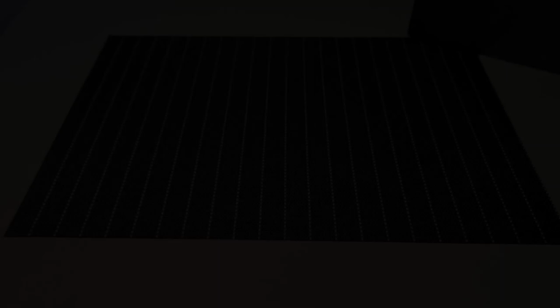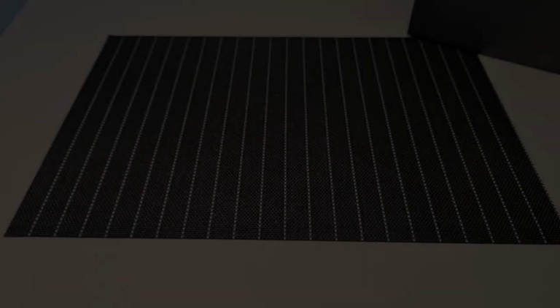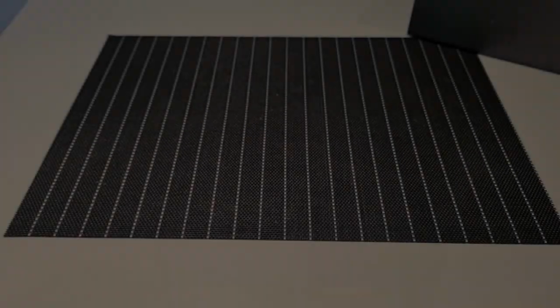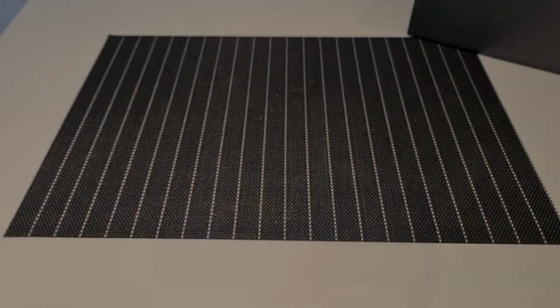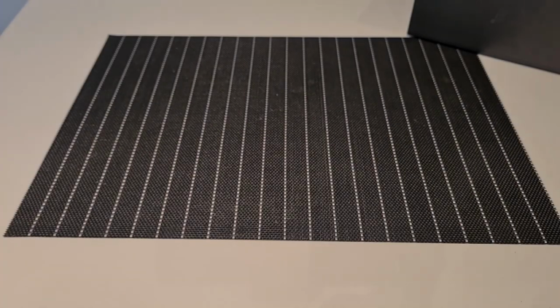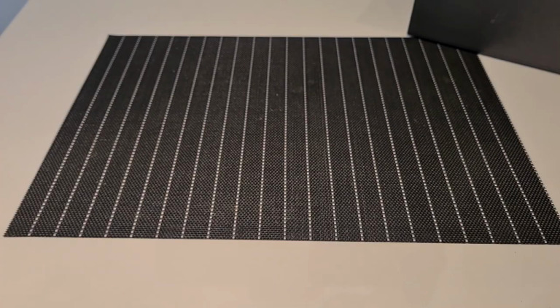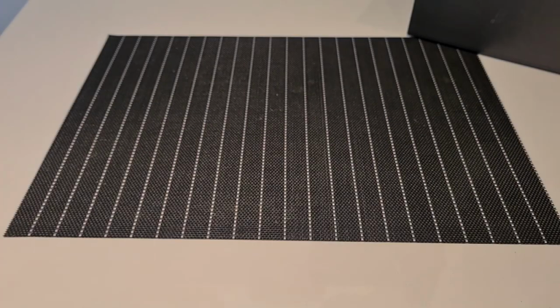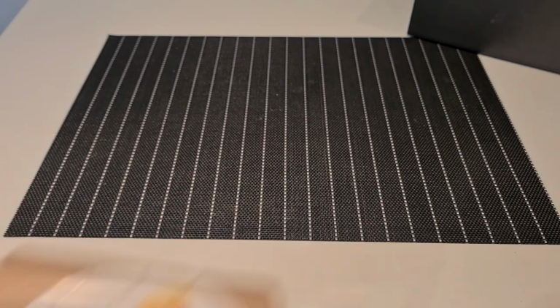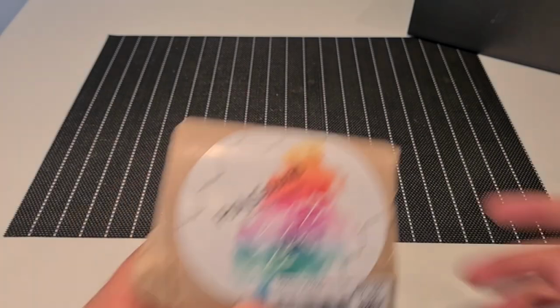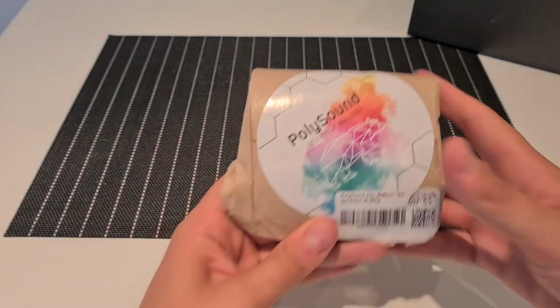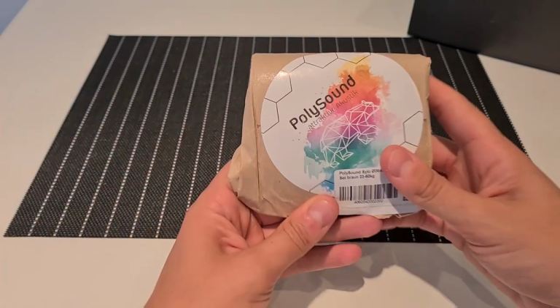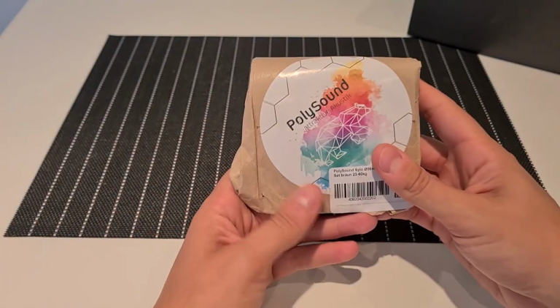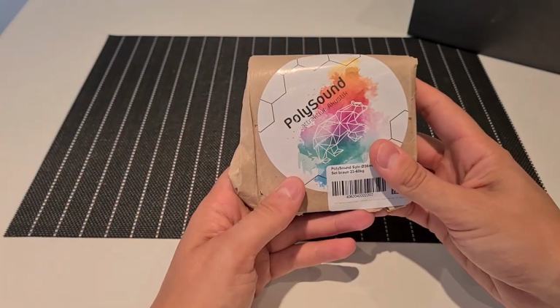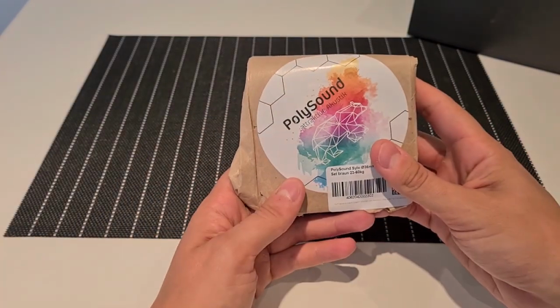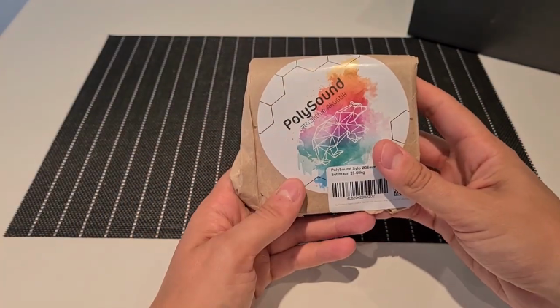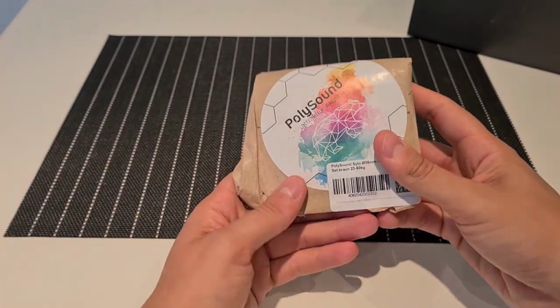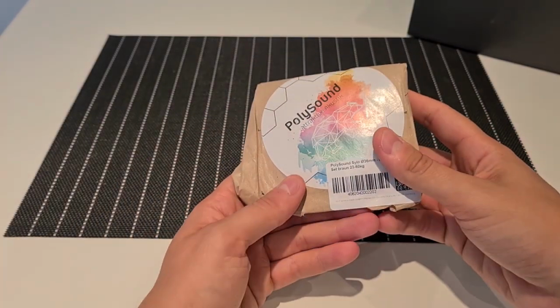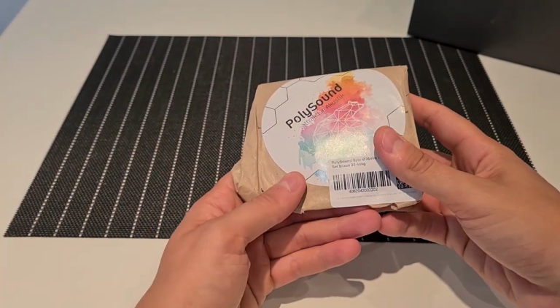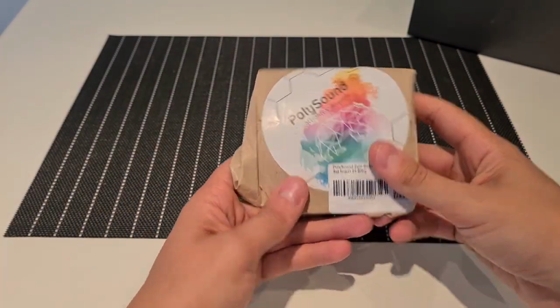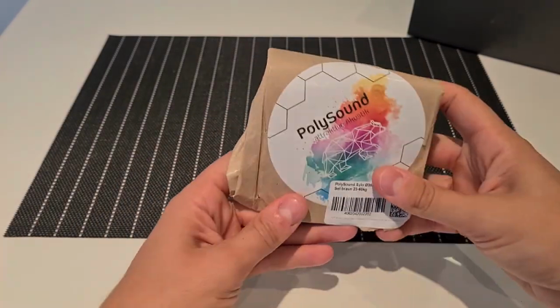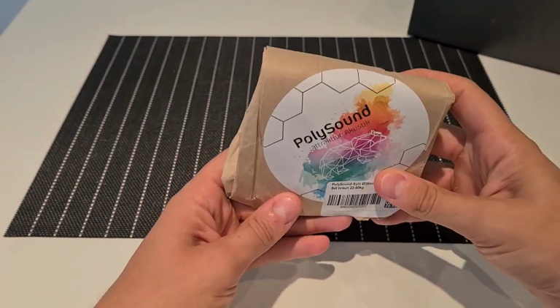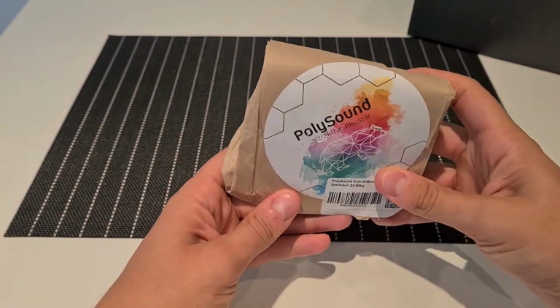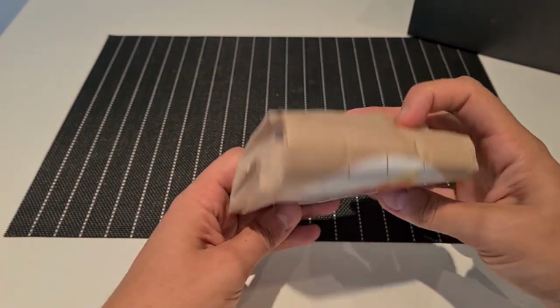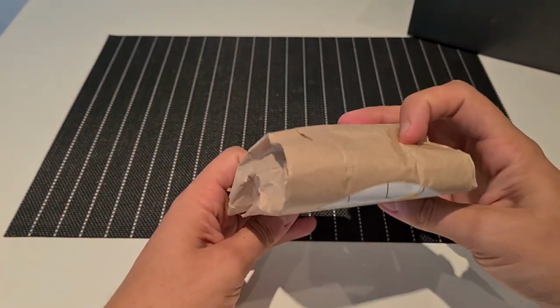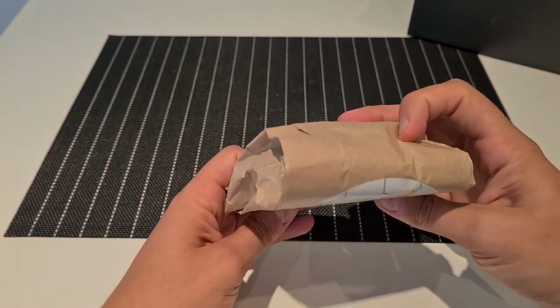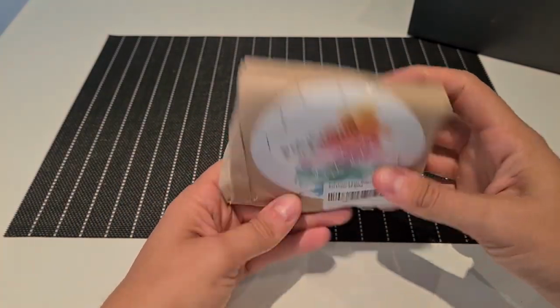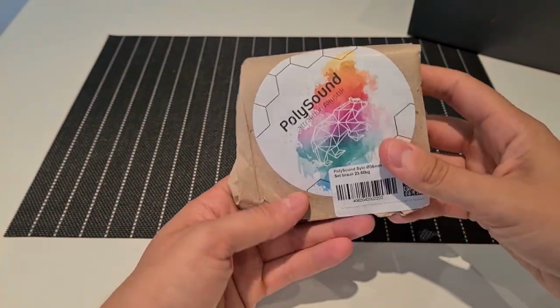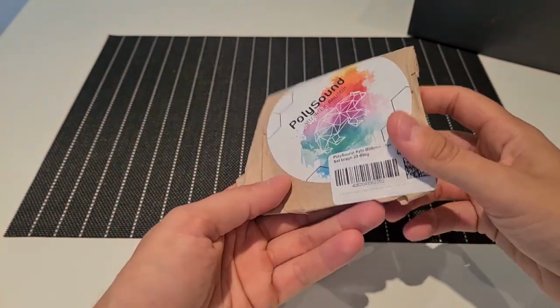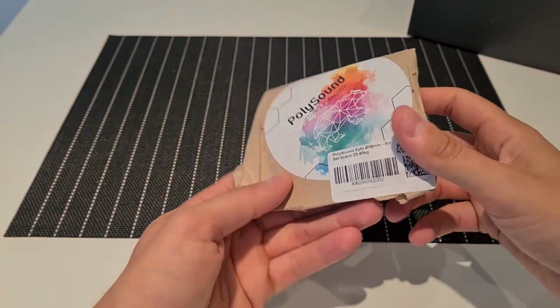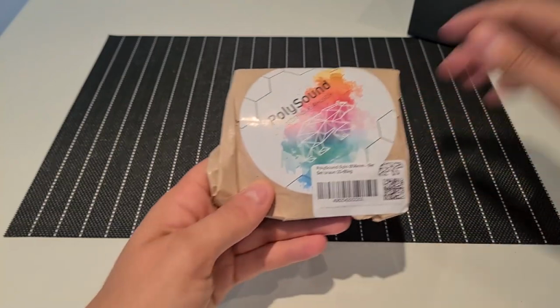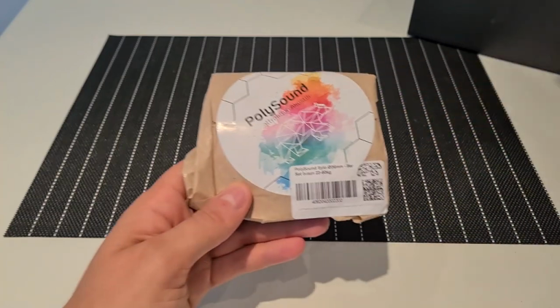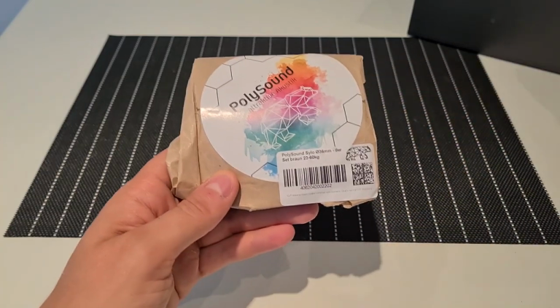Welcome back everyone. Today I will unbox and show you how to use the PolySound silo pucks.